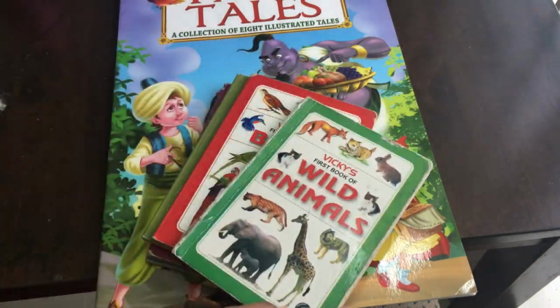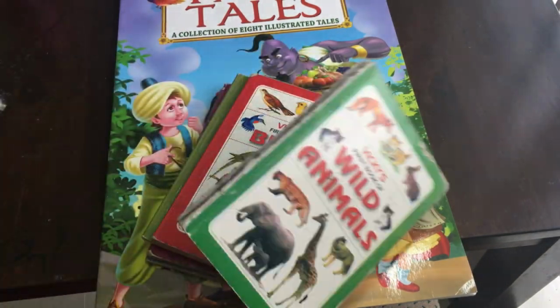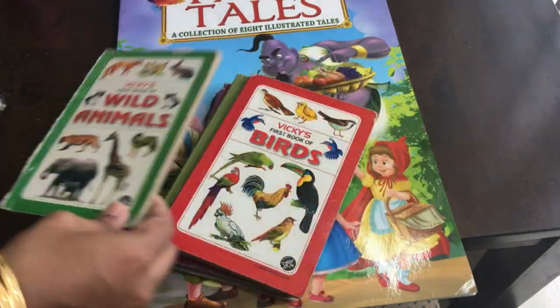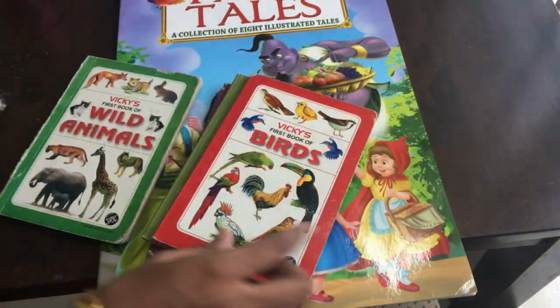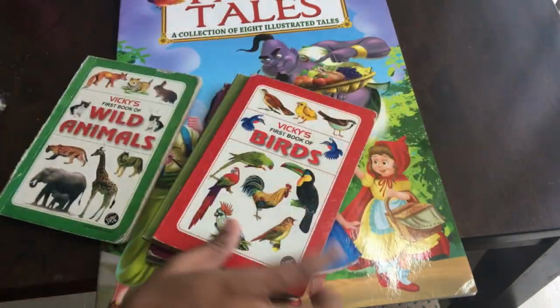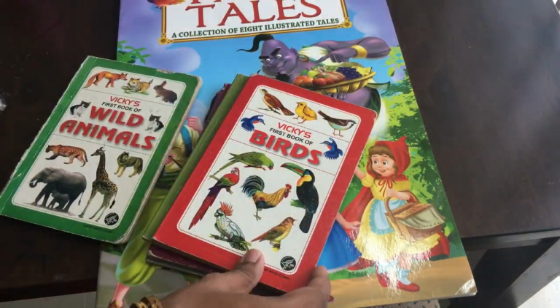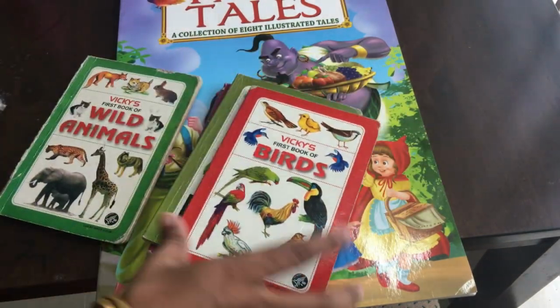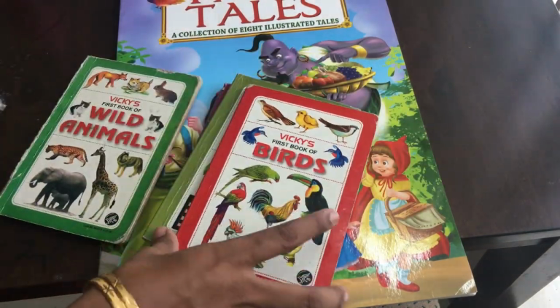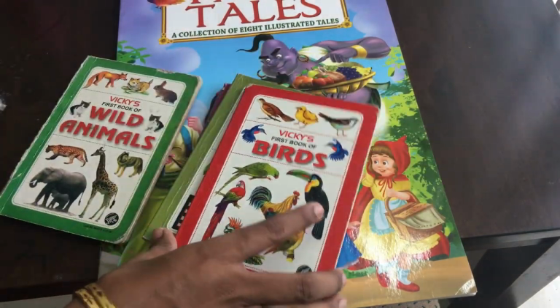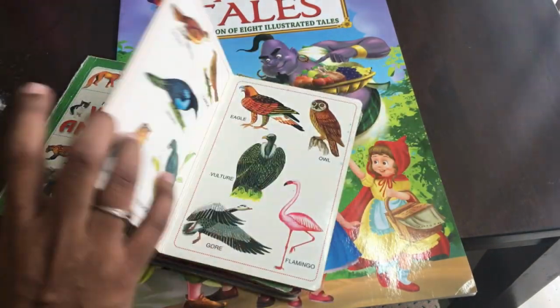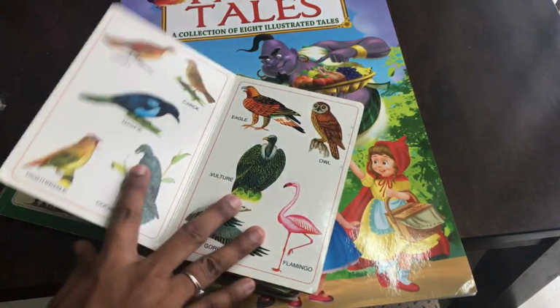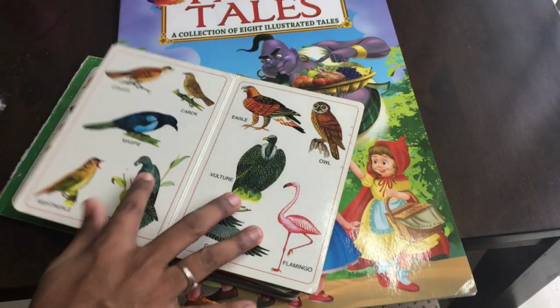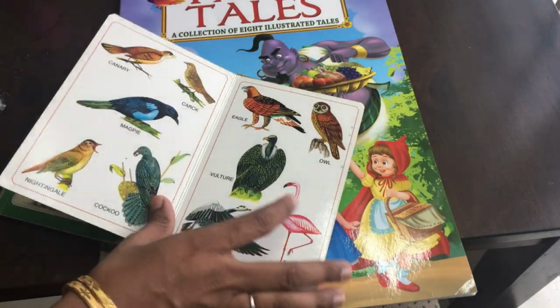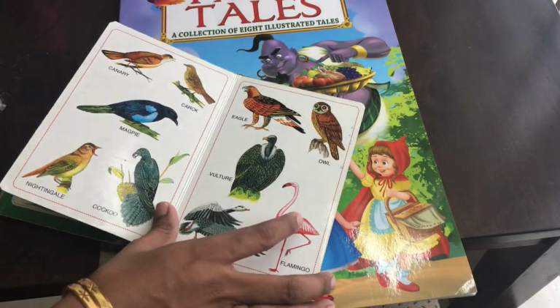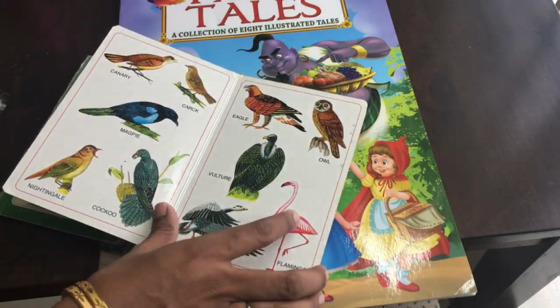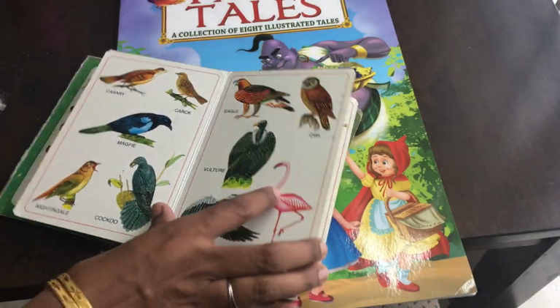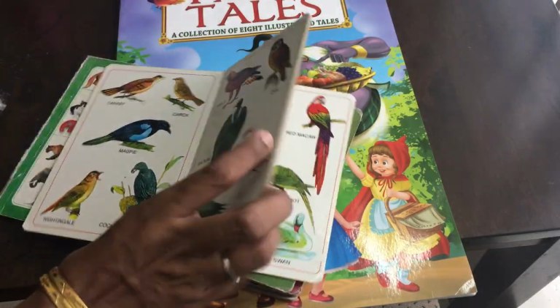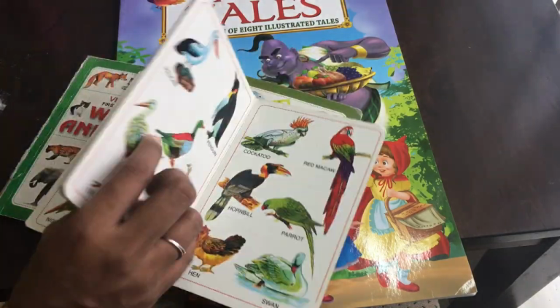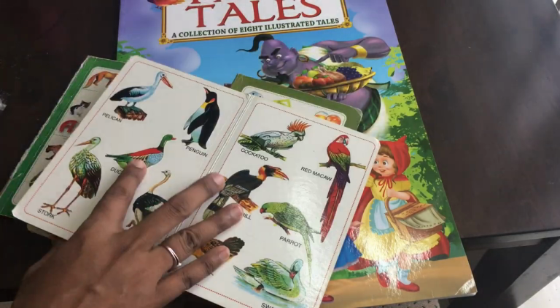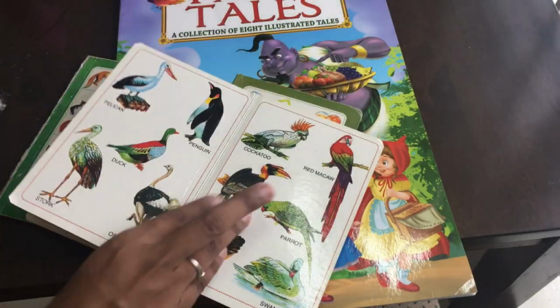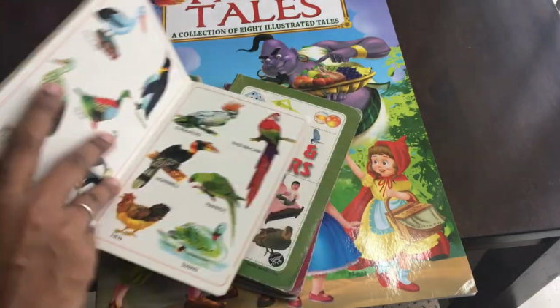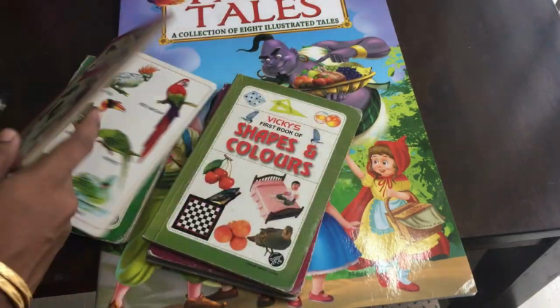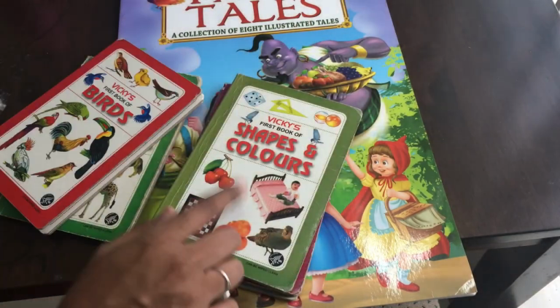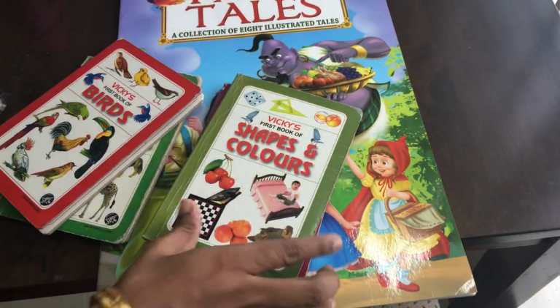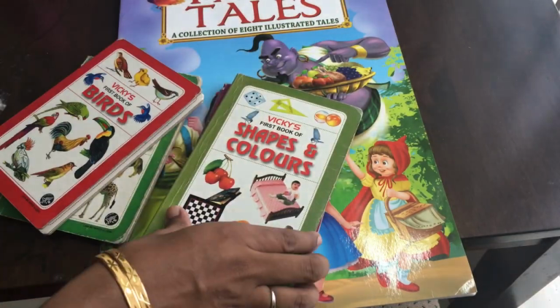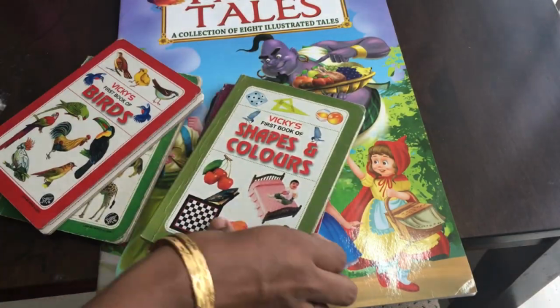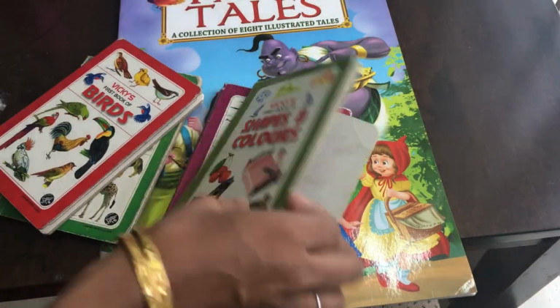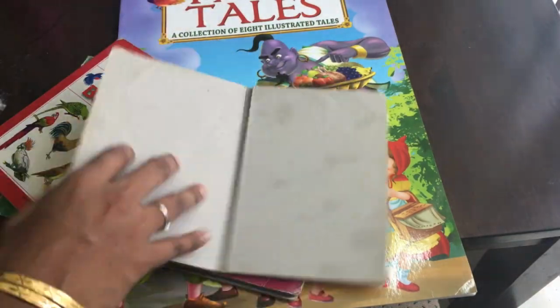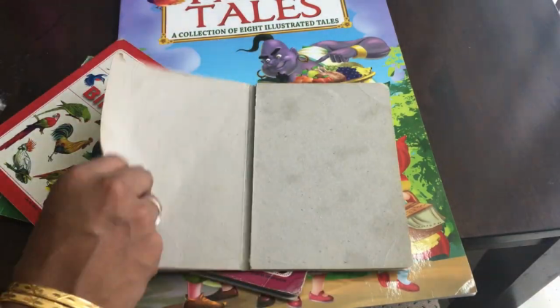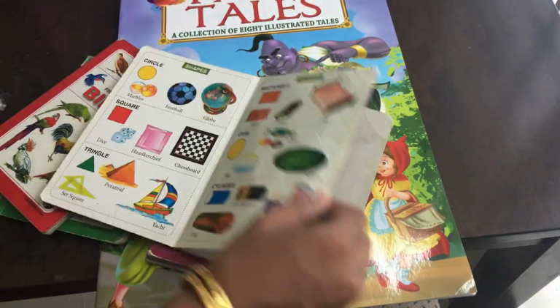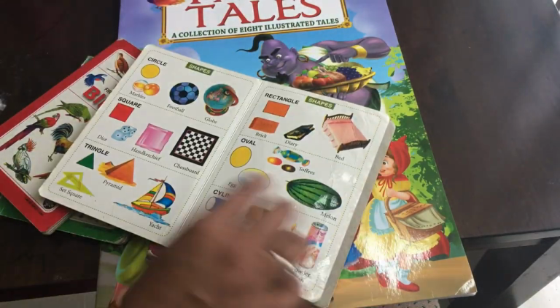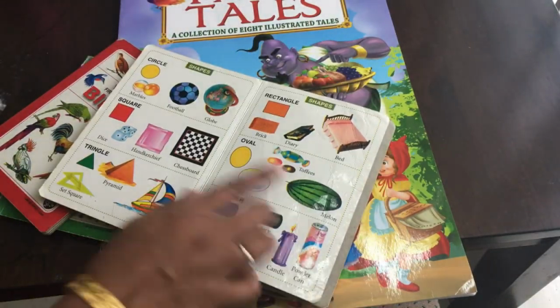This book is board books — wild animals, birds, vehicles, shapes and colors. There are four sets in this collection.